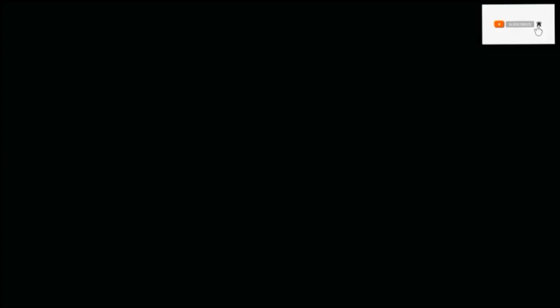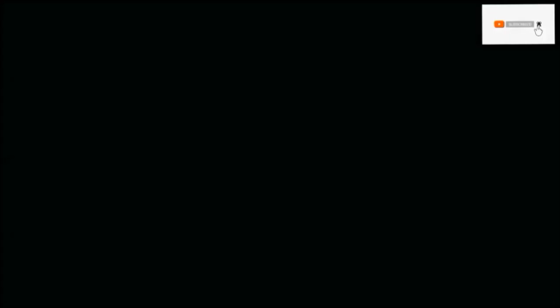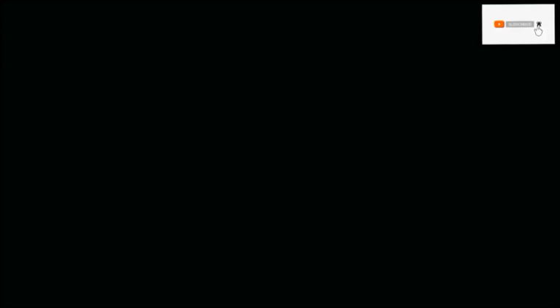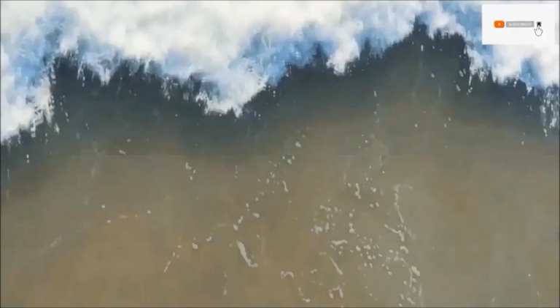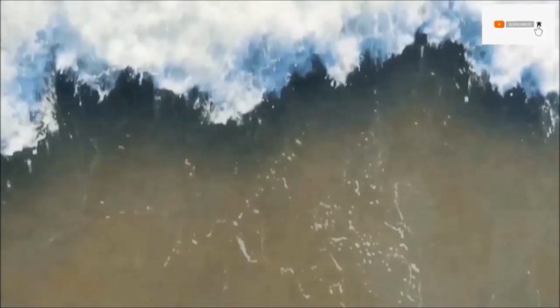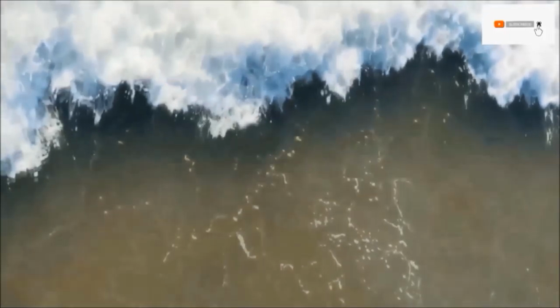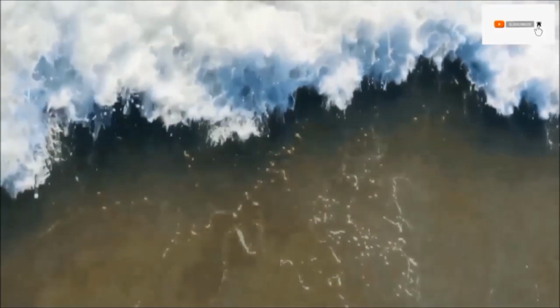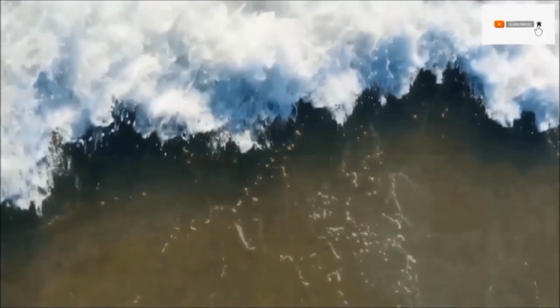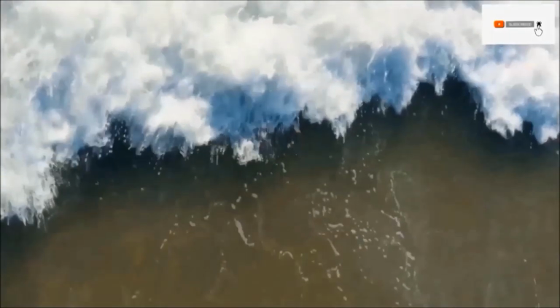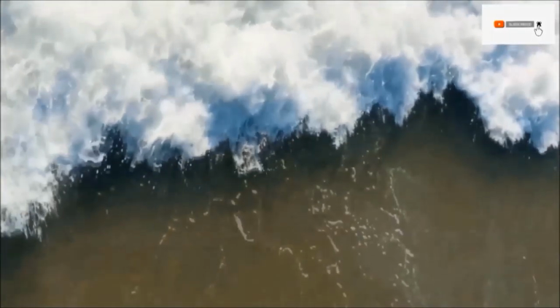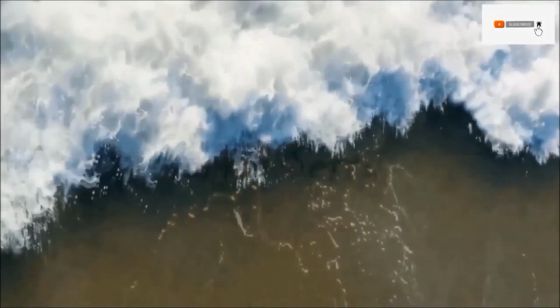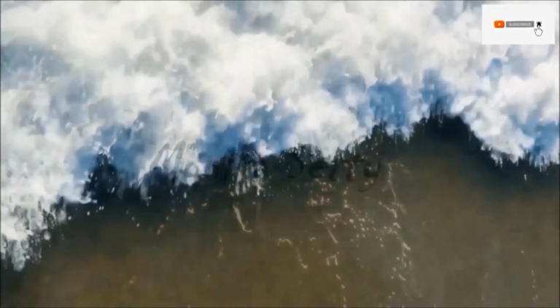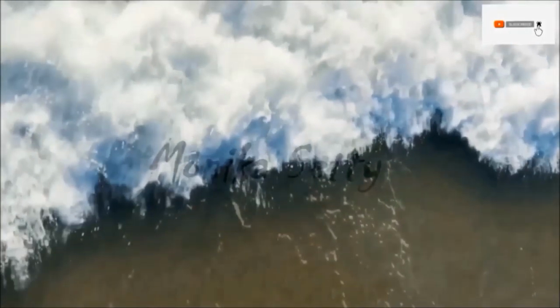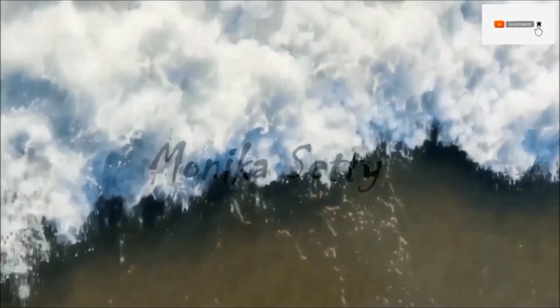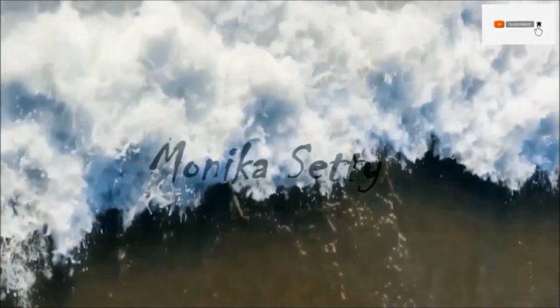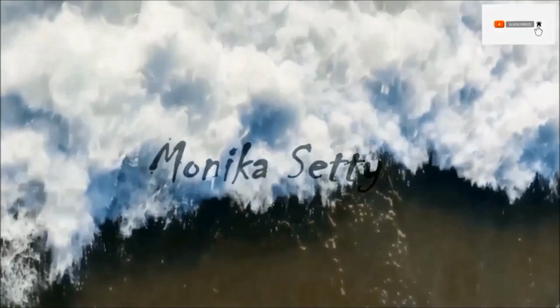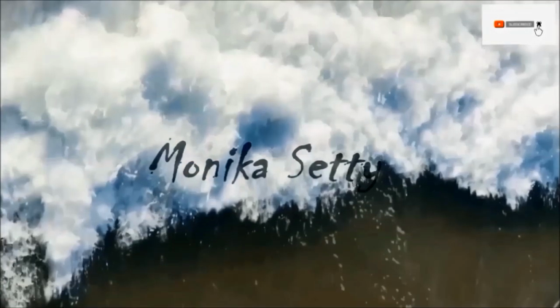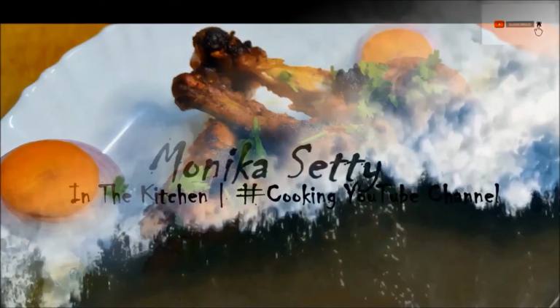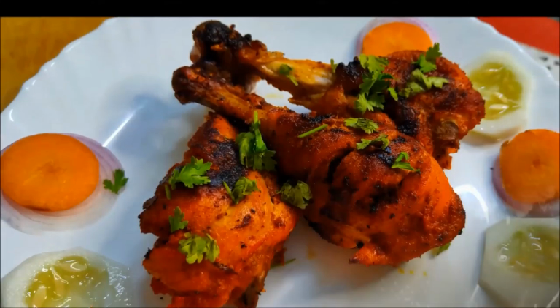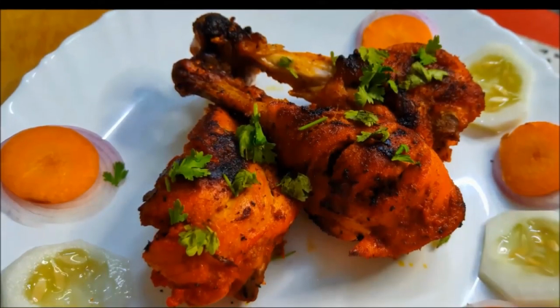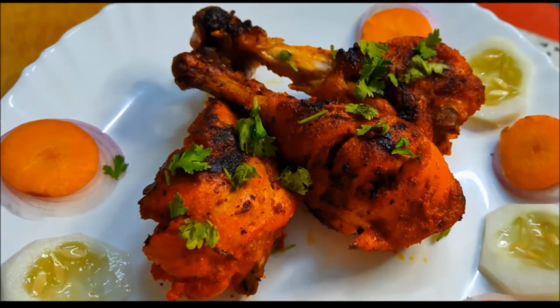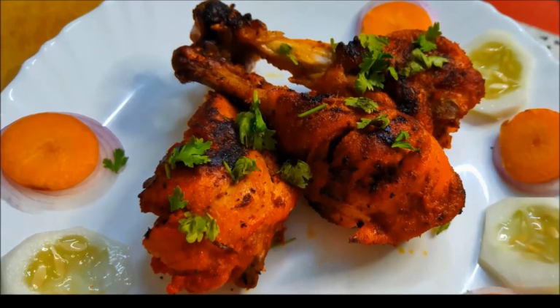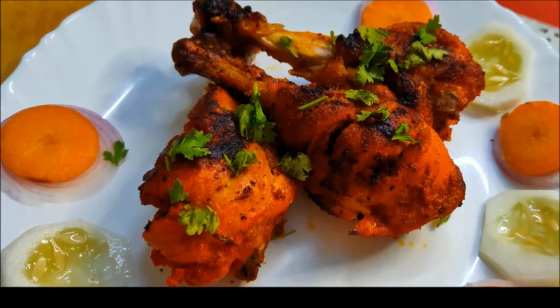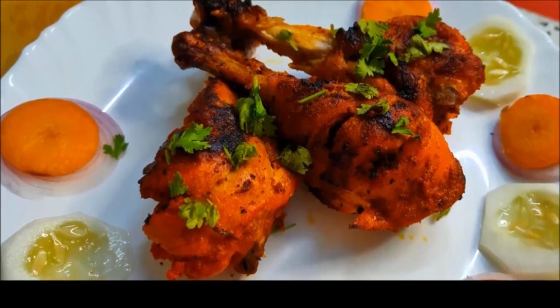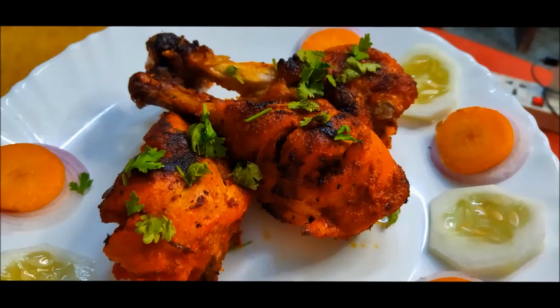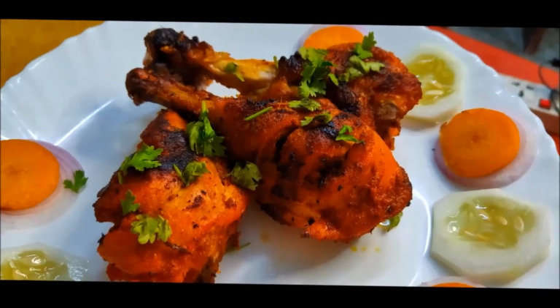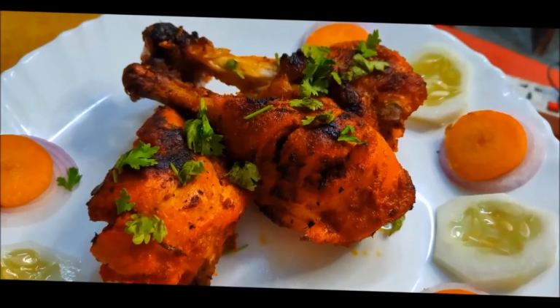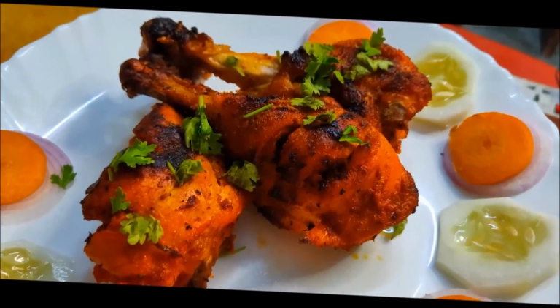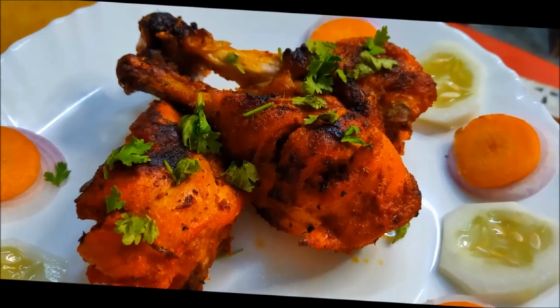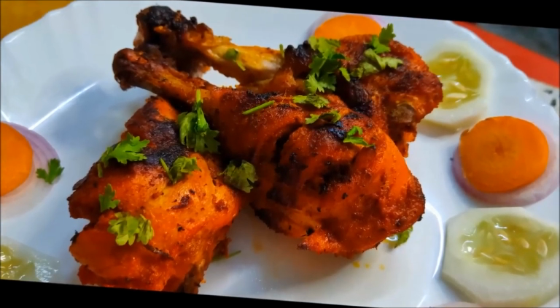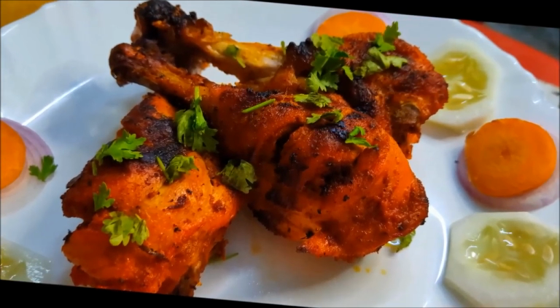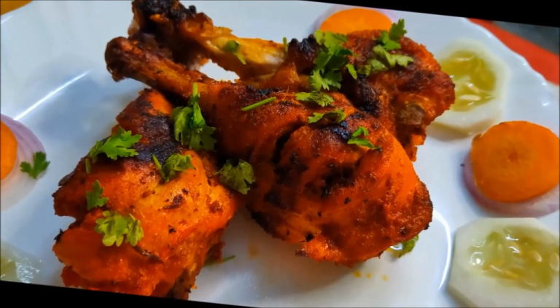Hey guys! Welcome back to my channel, I am Maunika. I will do everything with my own food, but I will not taste street-side.